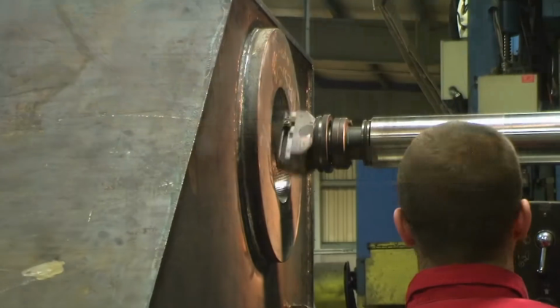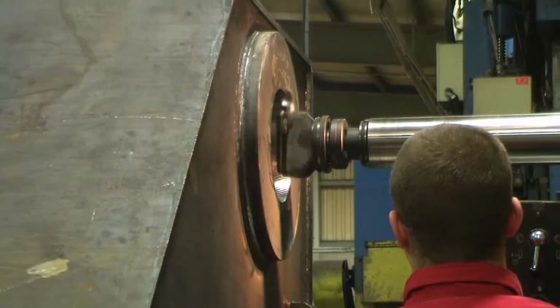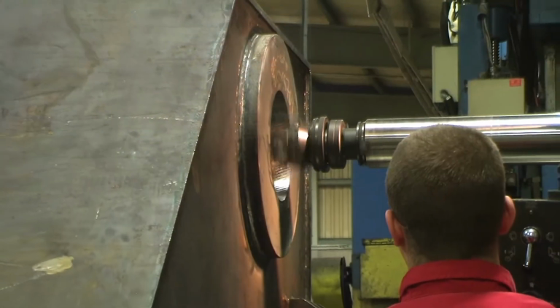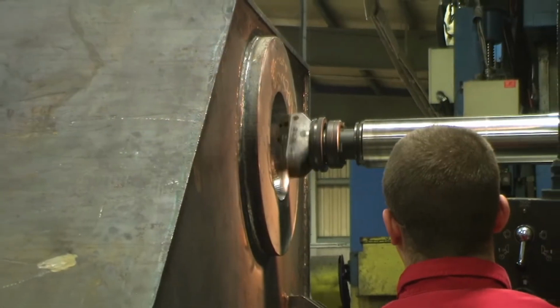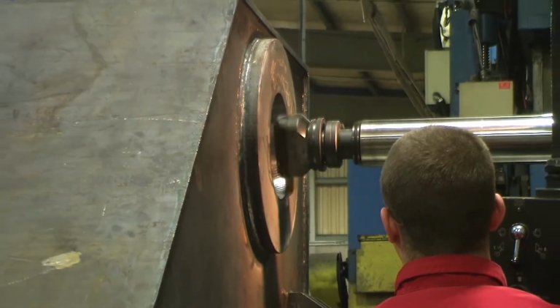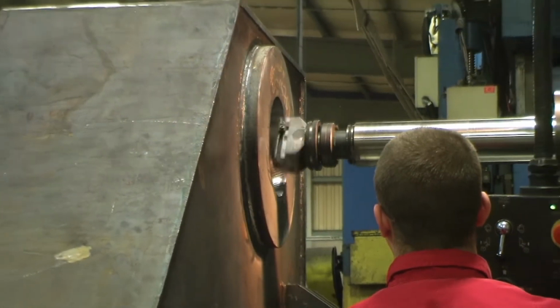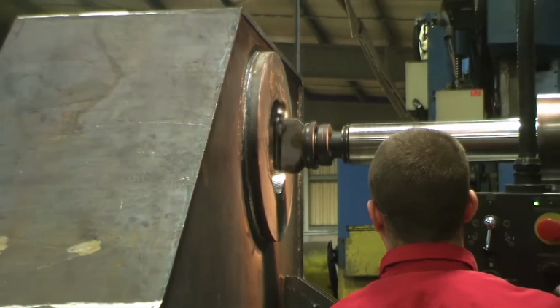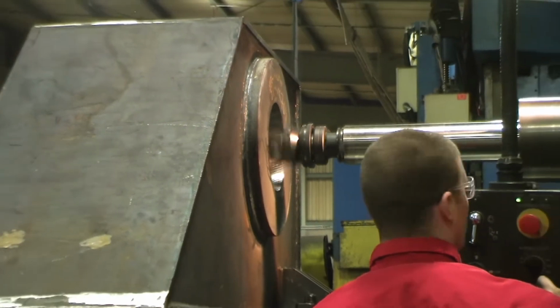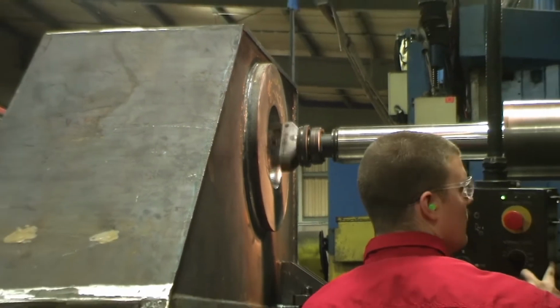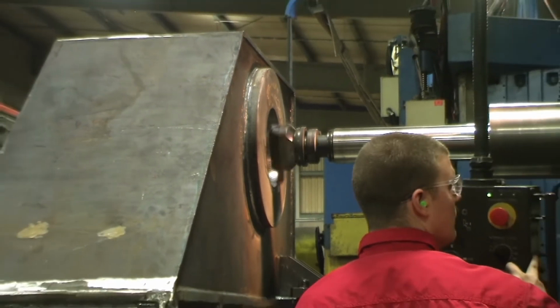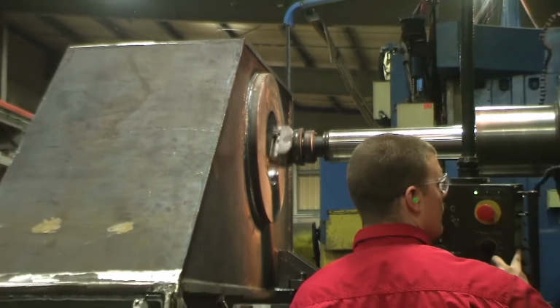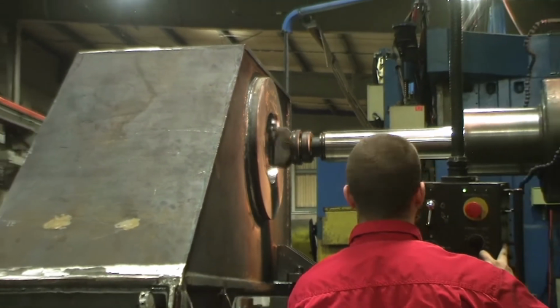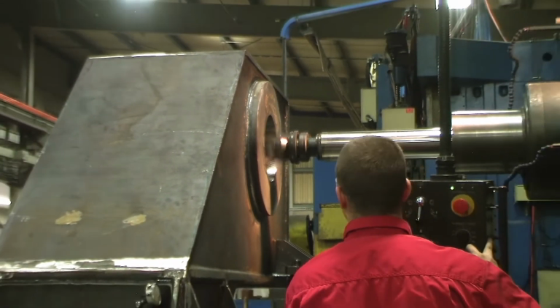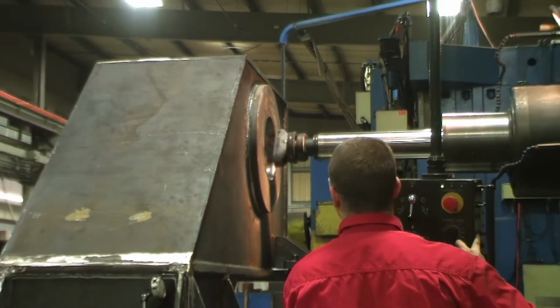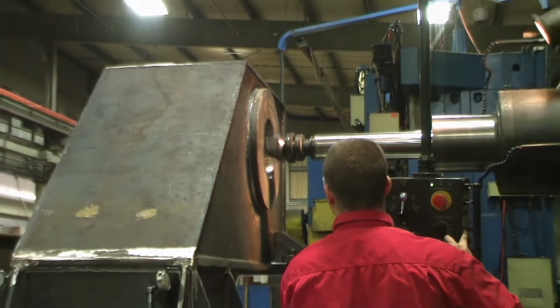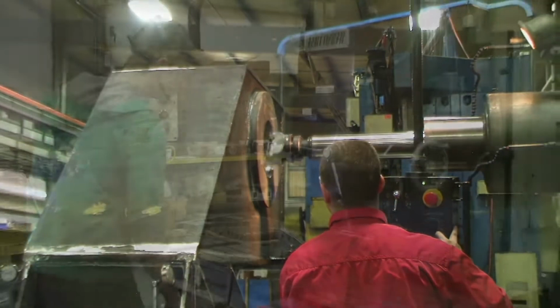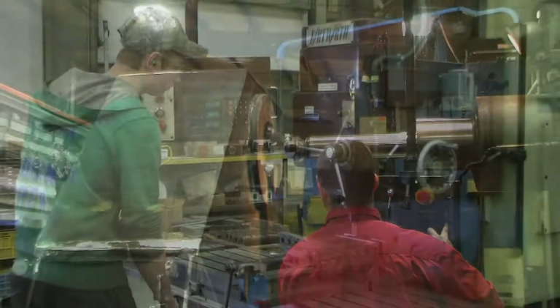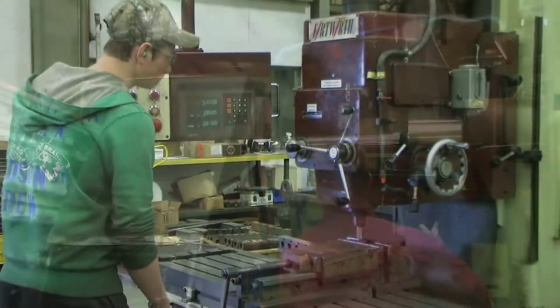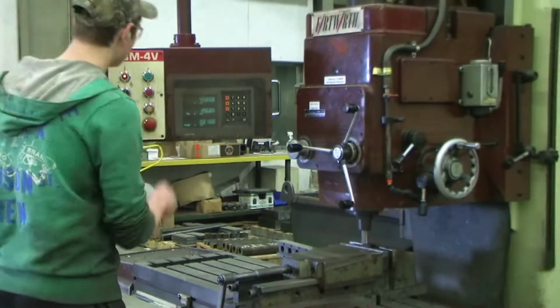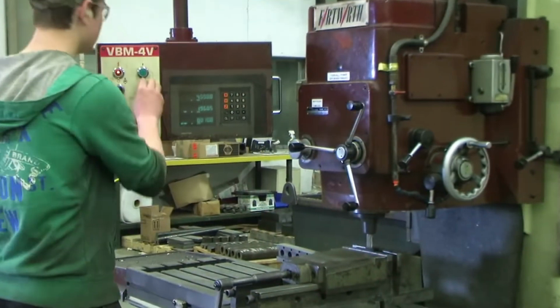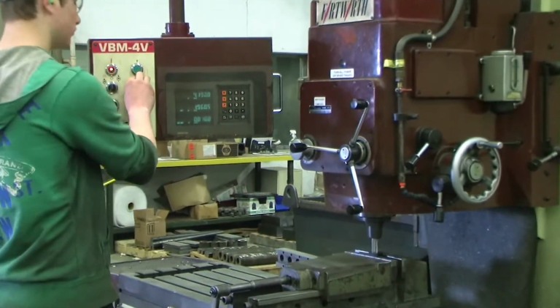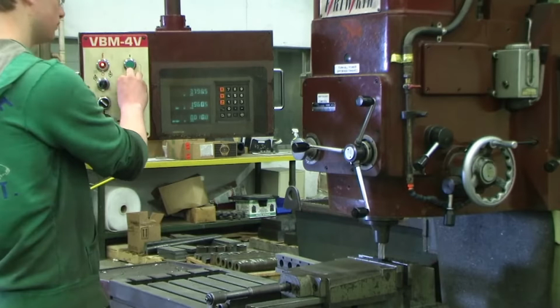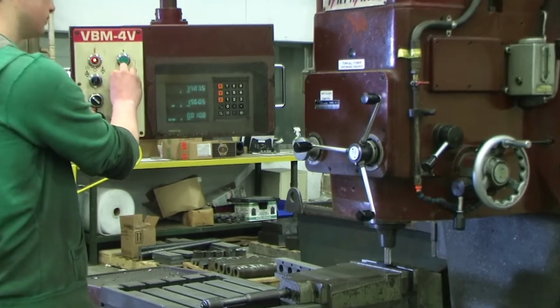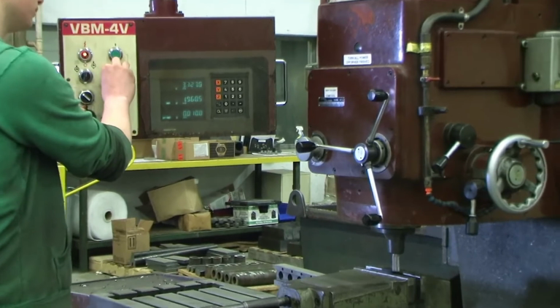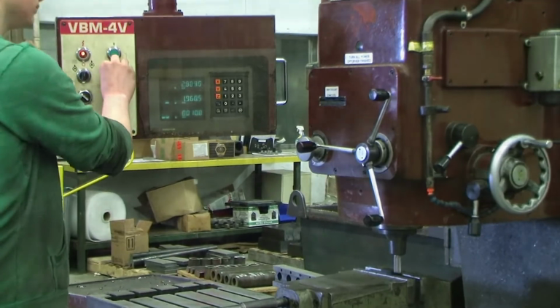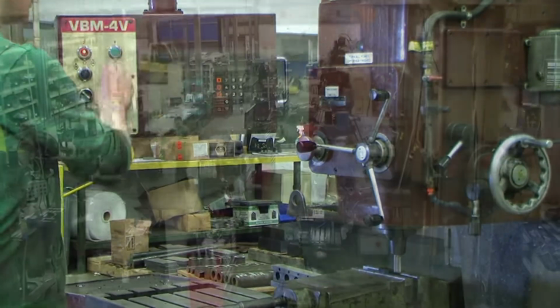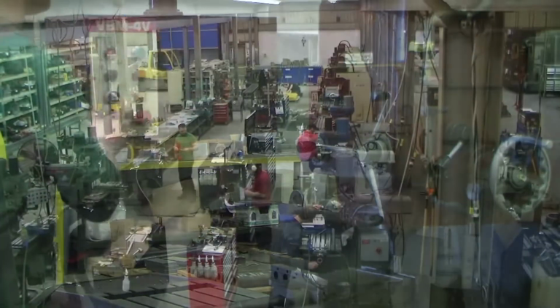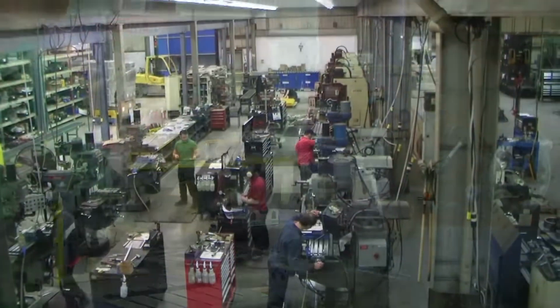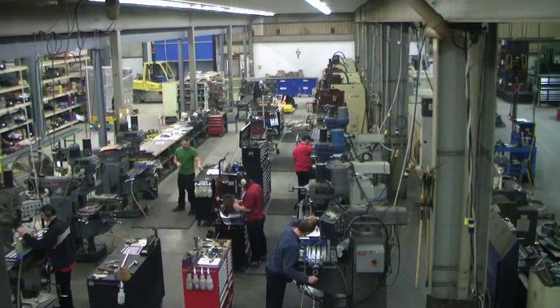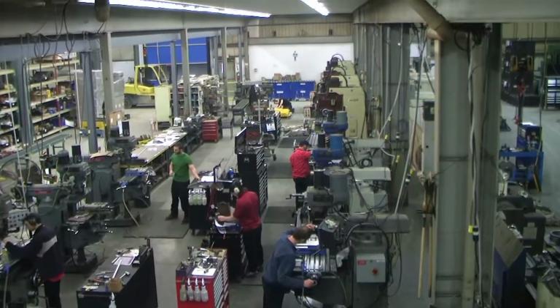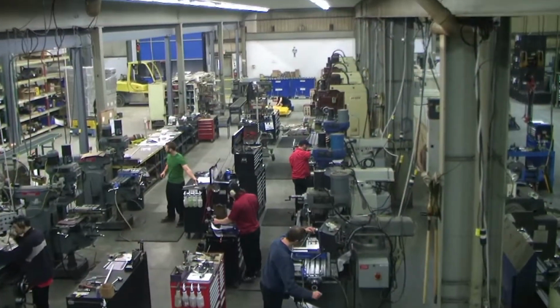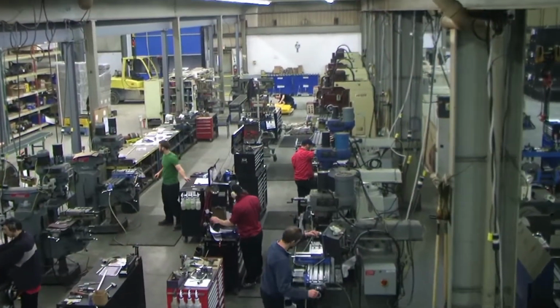All of our machining is done in-house. This helps us keep control over the quality of our parts and allows us to make necessary changes much quicker.